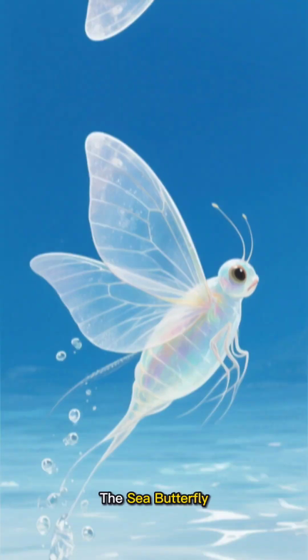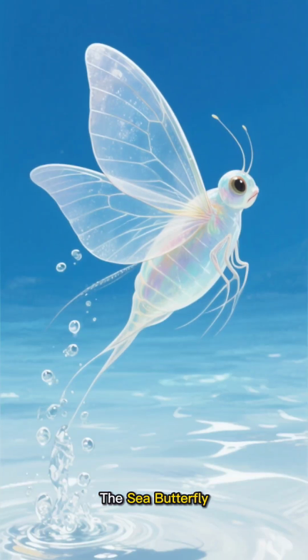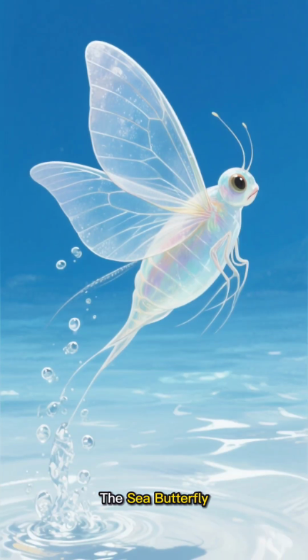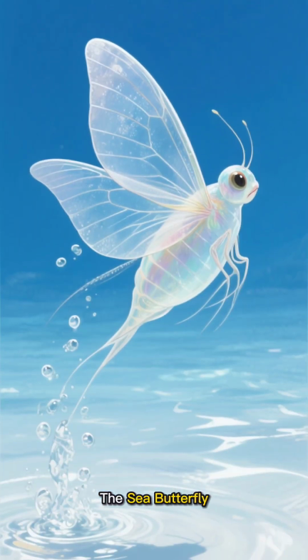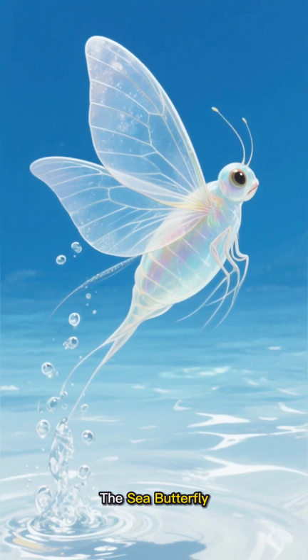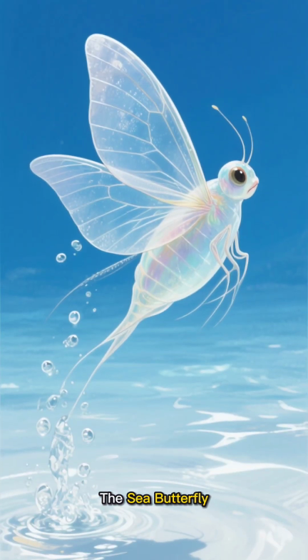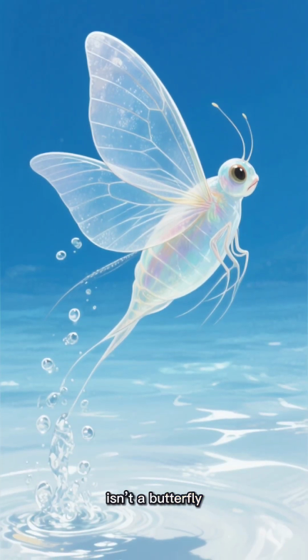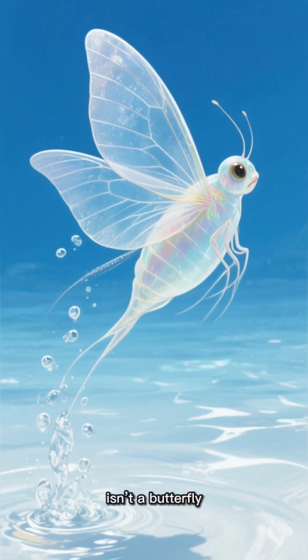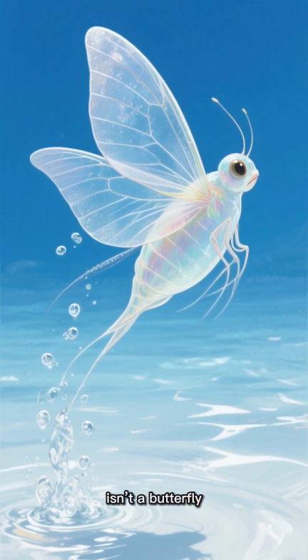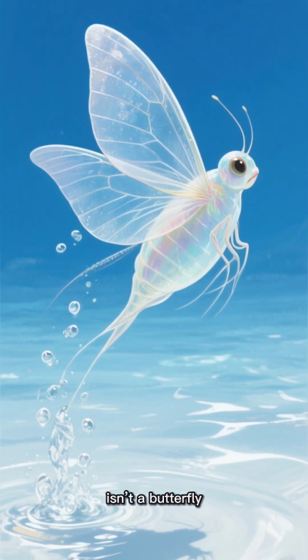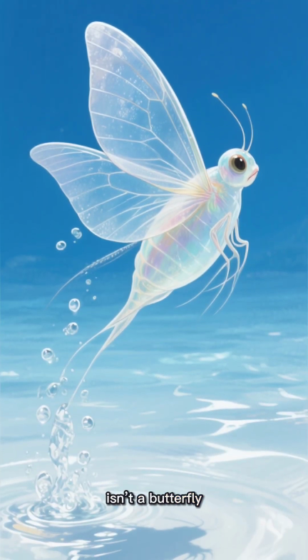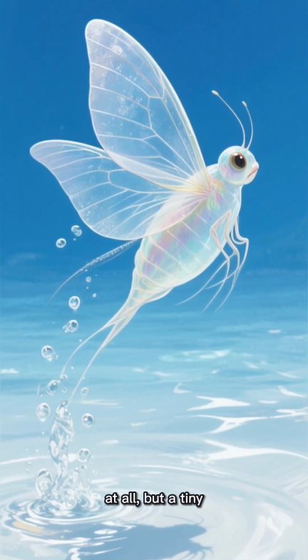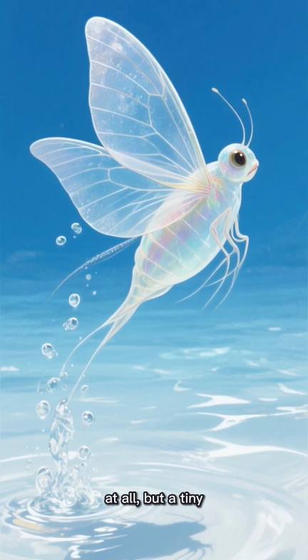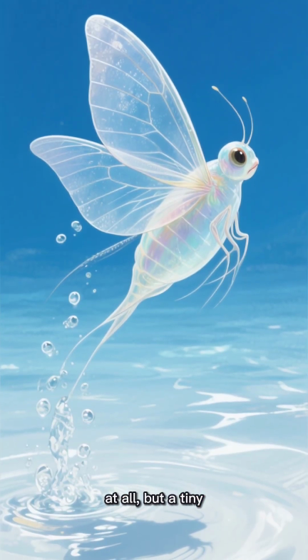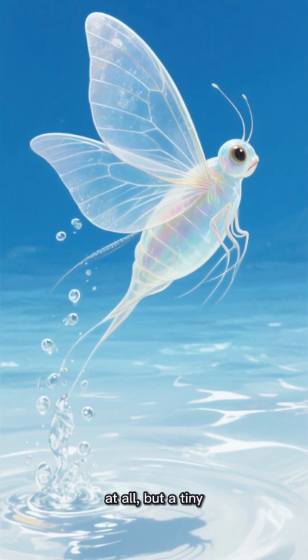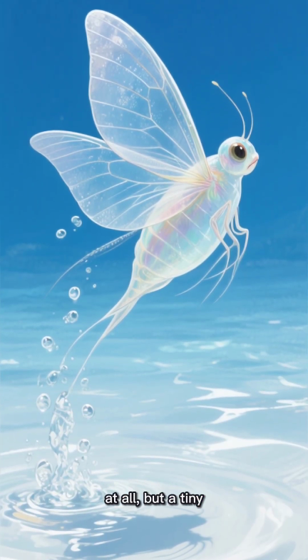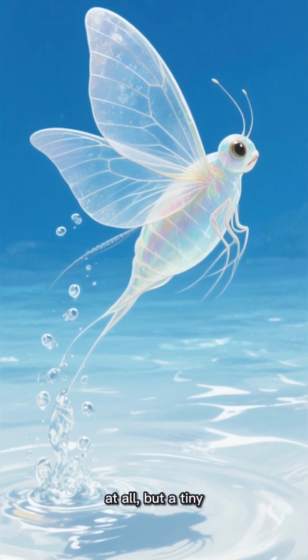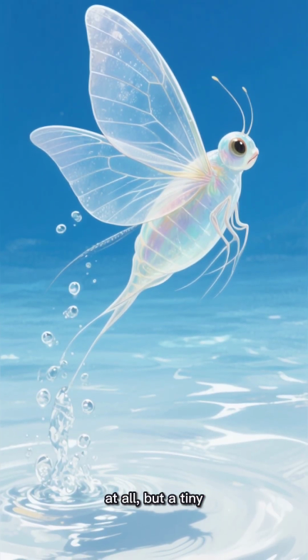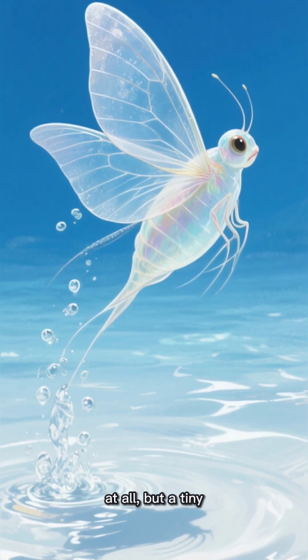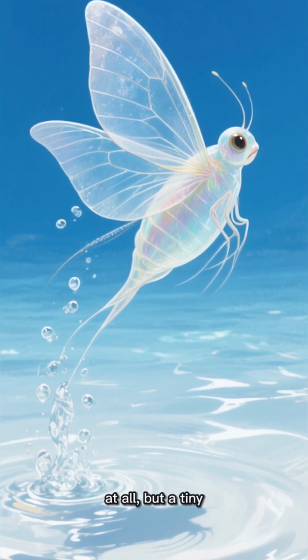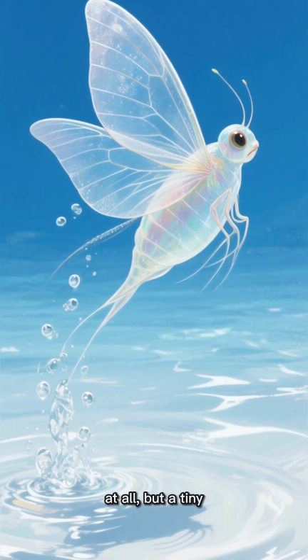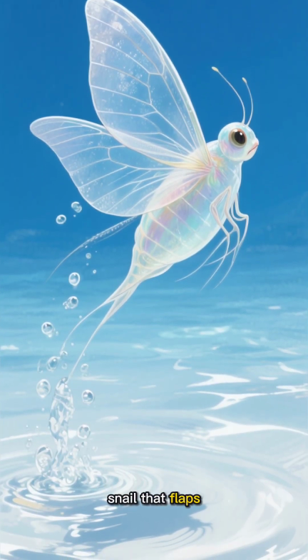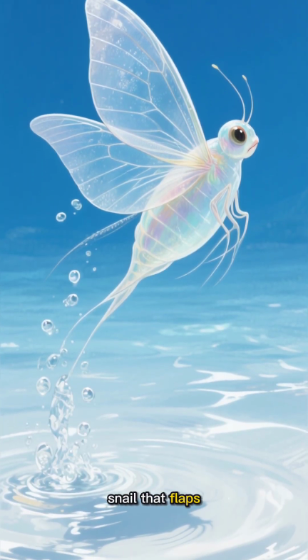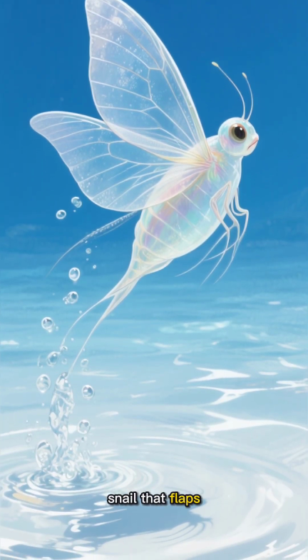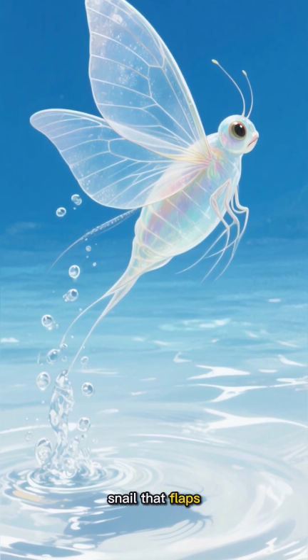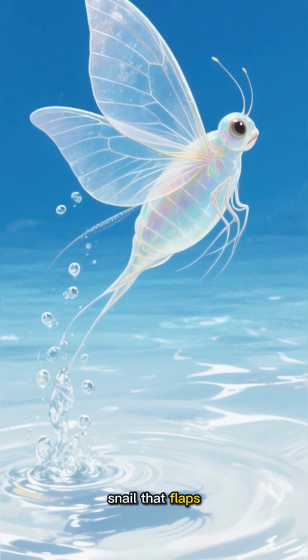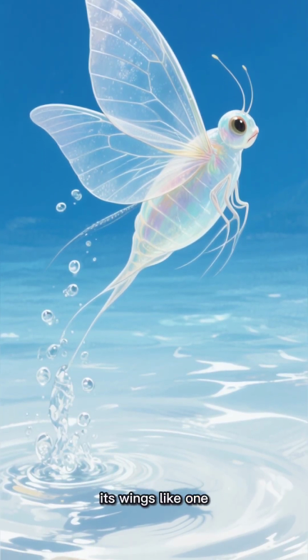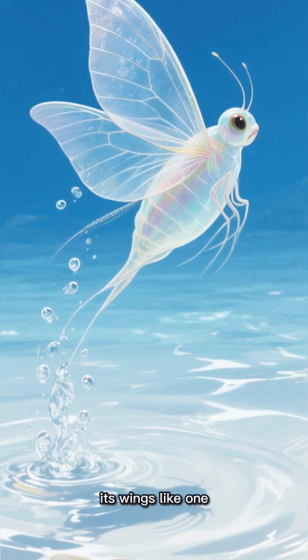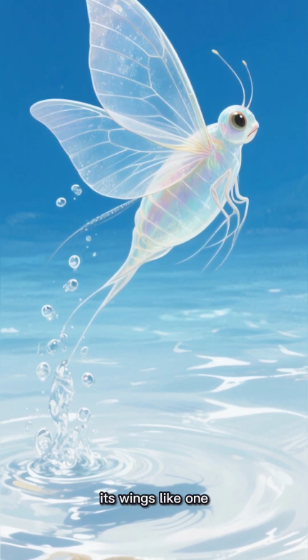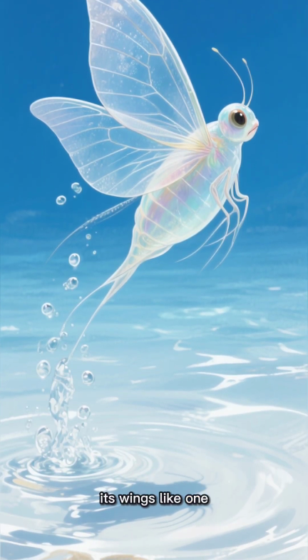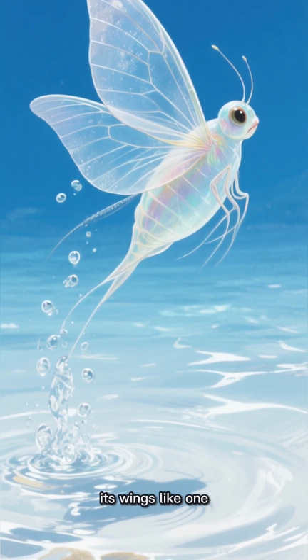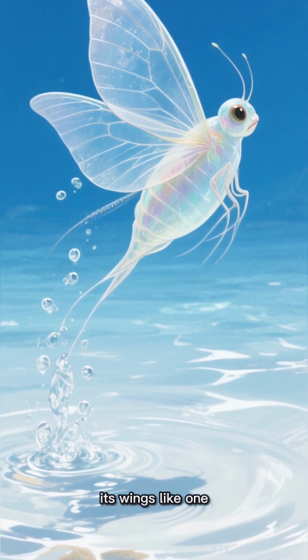The sea butterfly isn't a butterfly at all, but a tiny snail that flaps its wings like one.